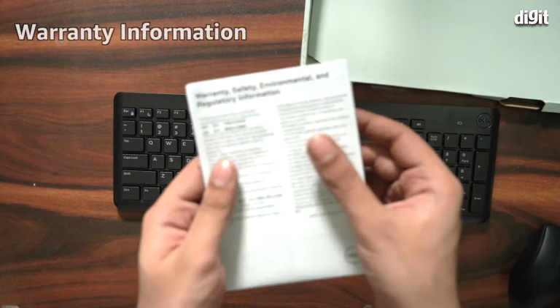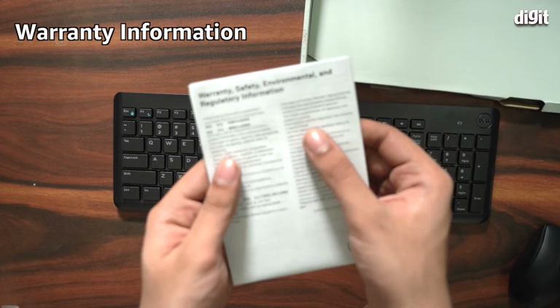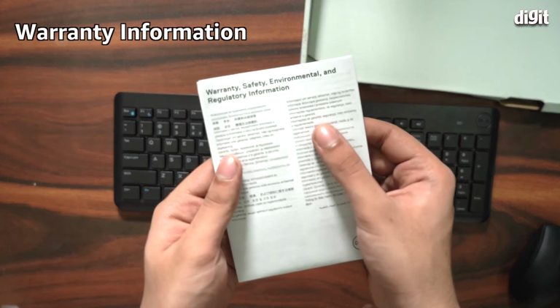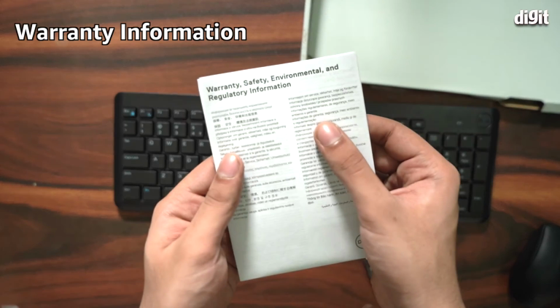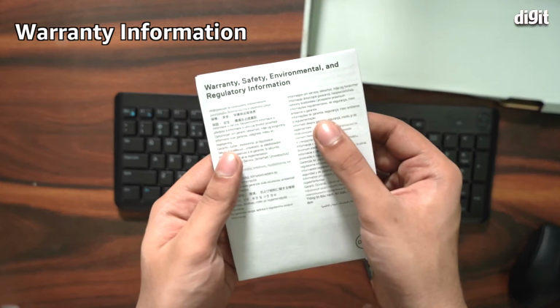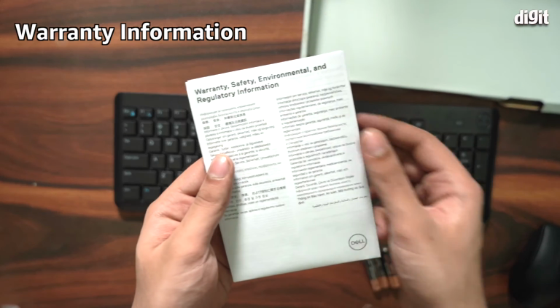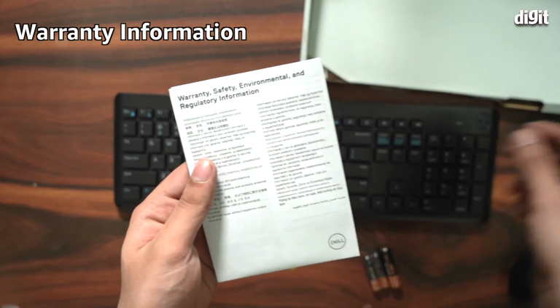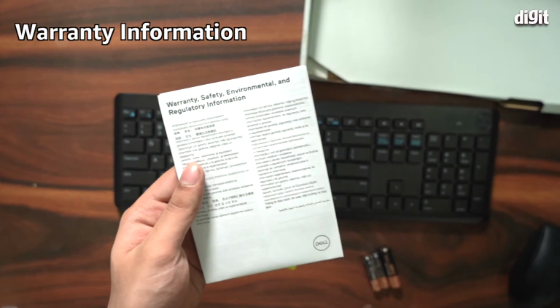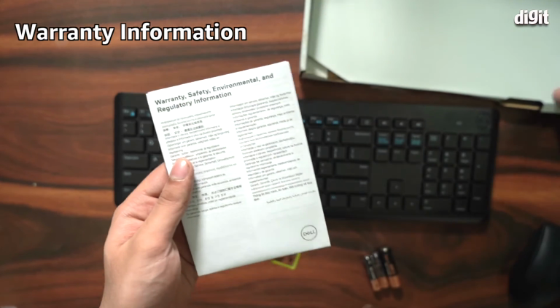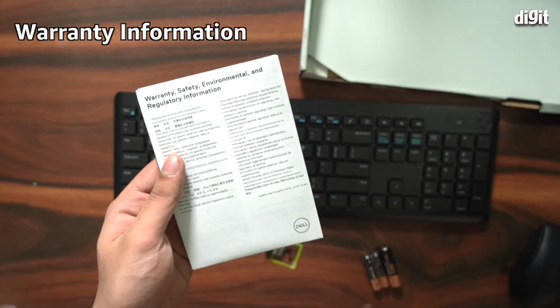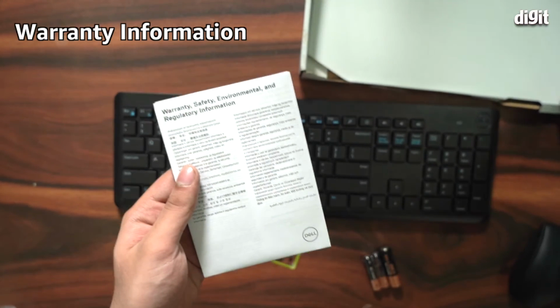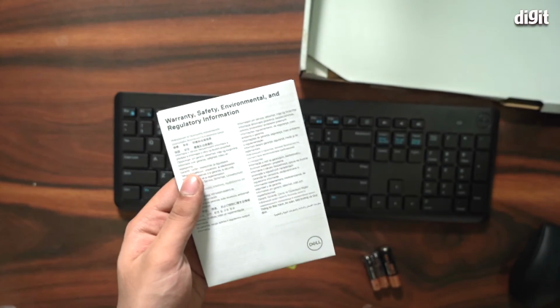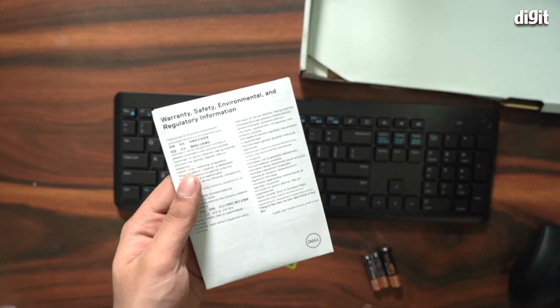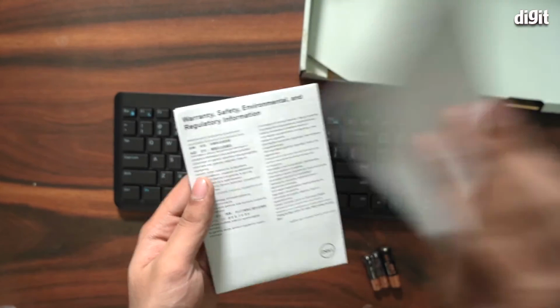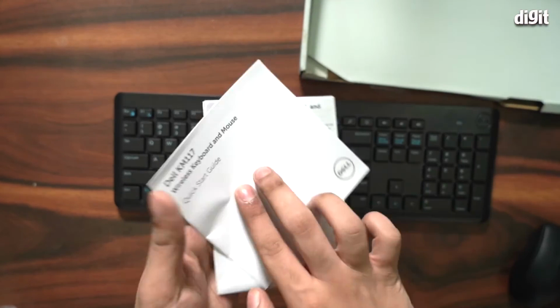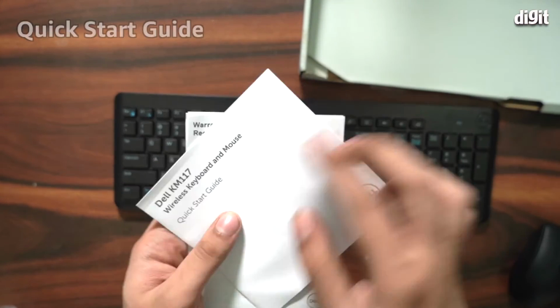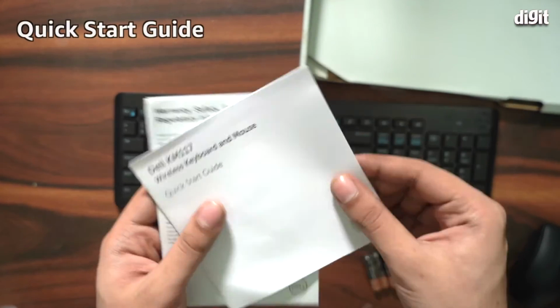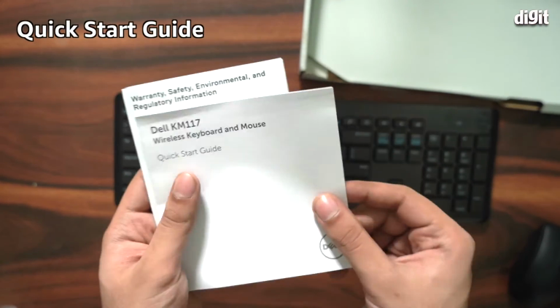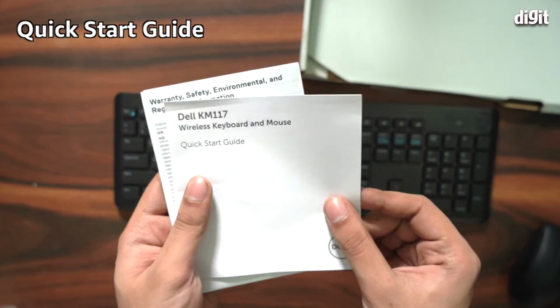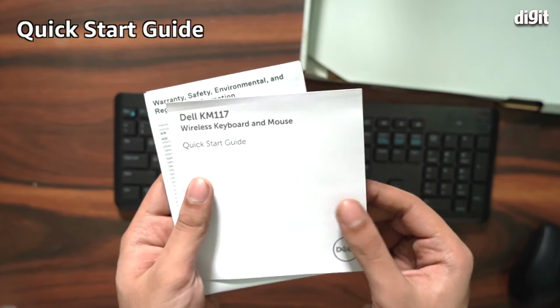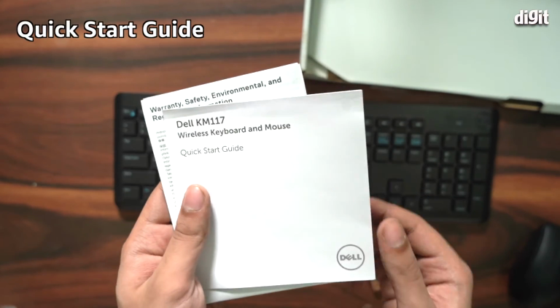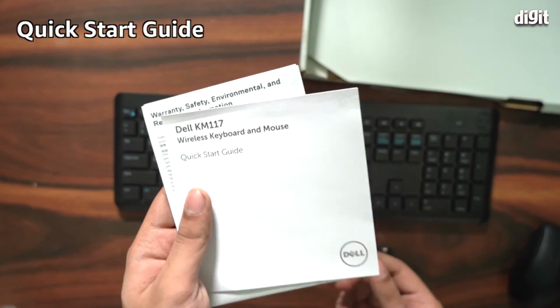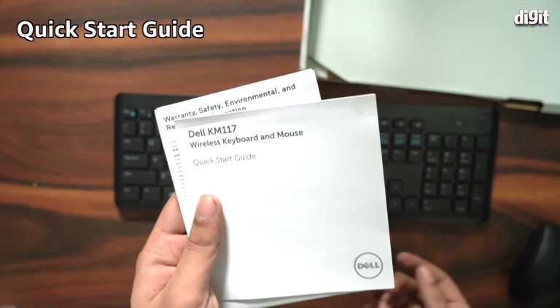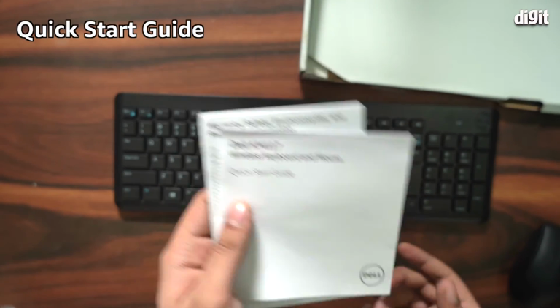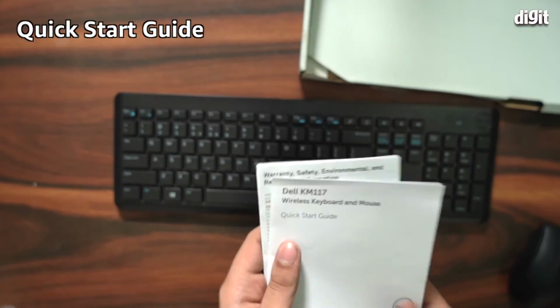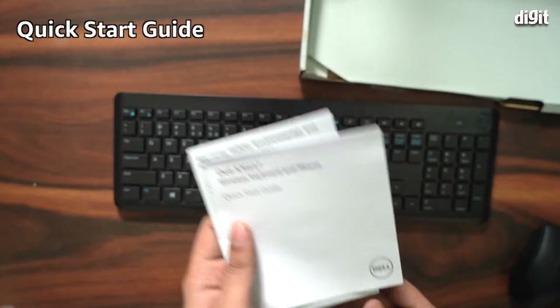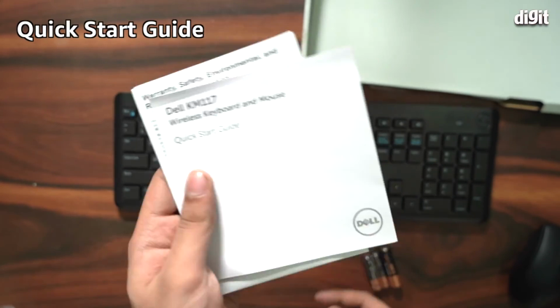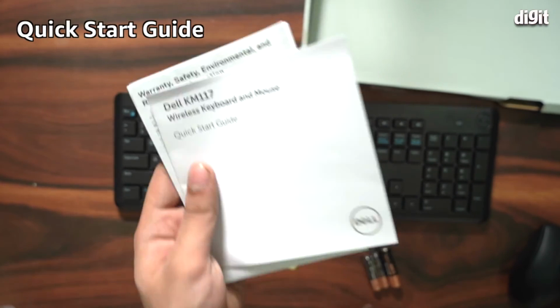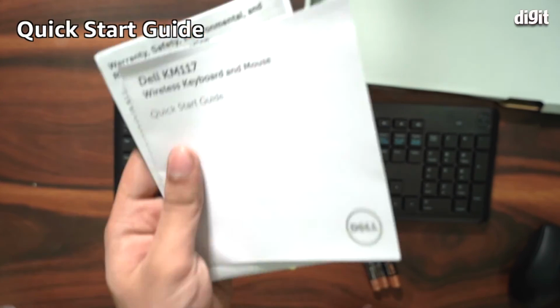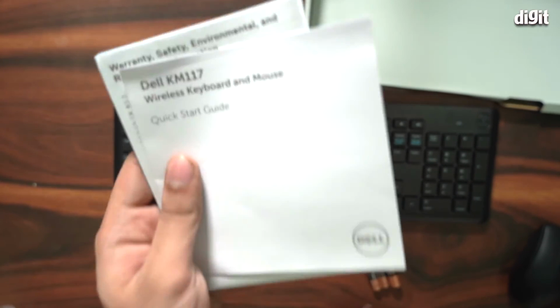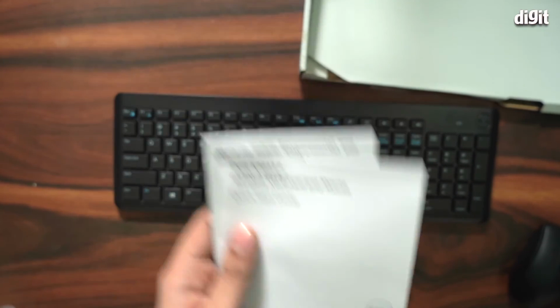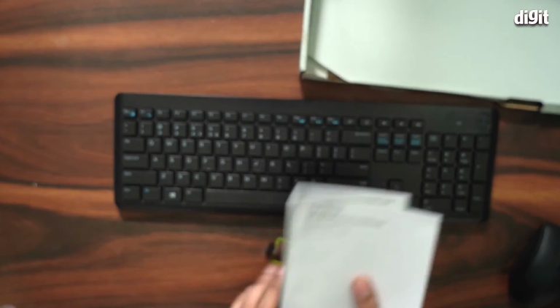Finally, in the box we have a warranty information card and a quick start guide. That's all you will find inside this box. Thank you for watching.